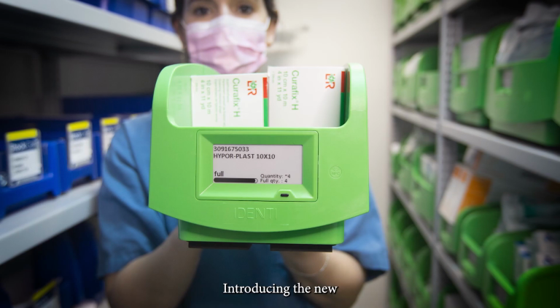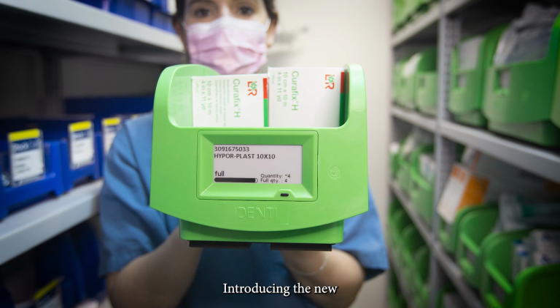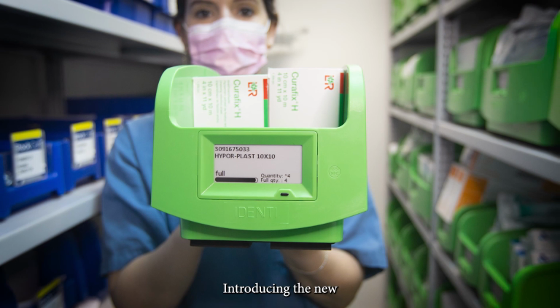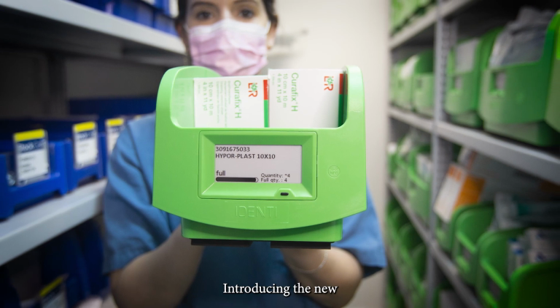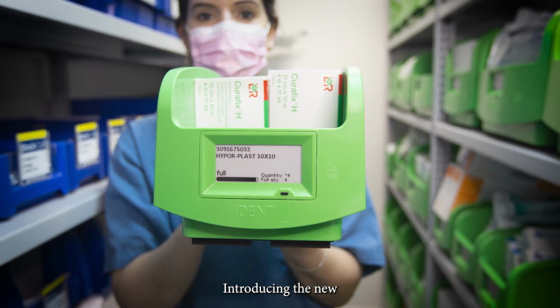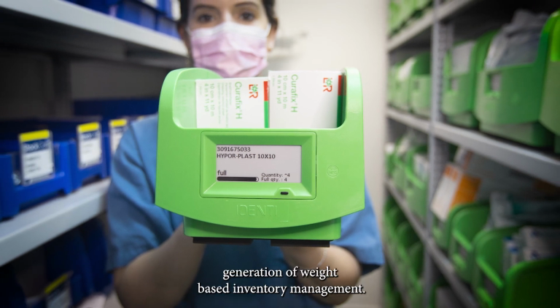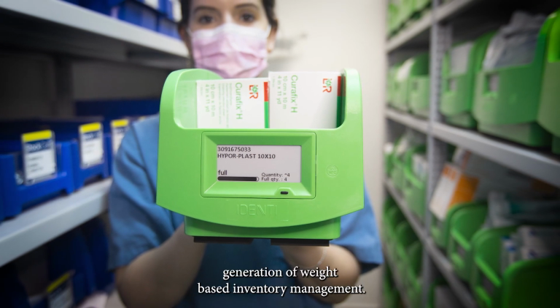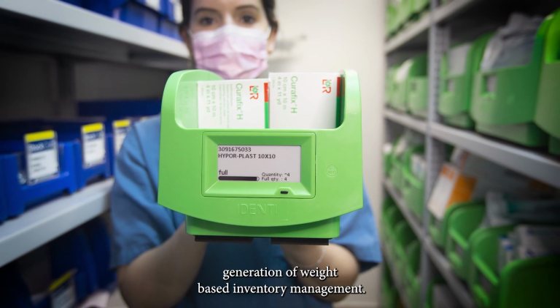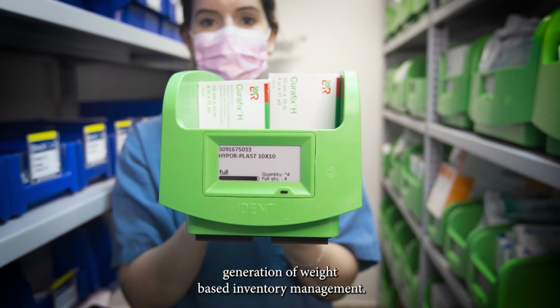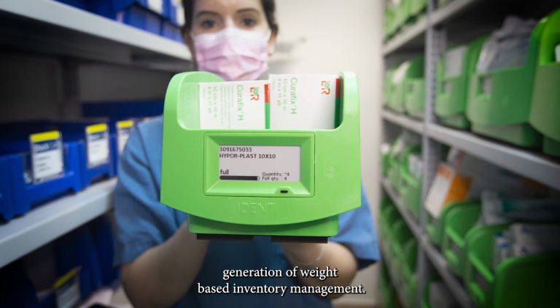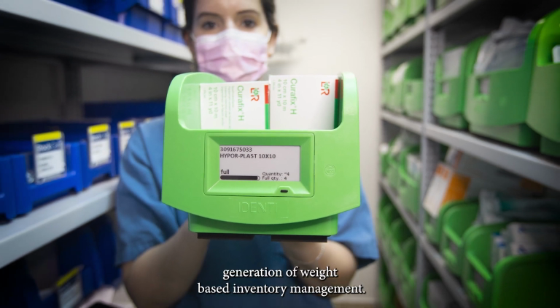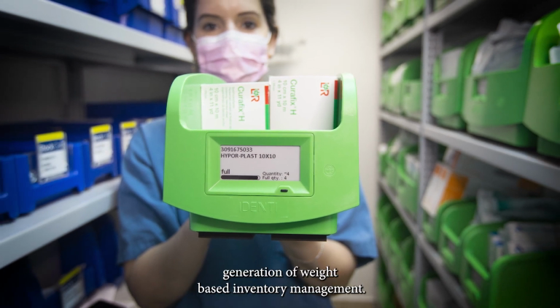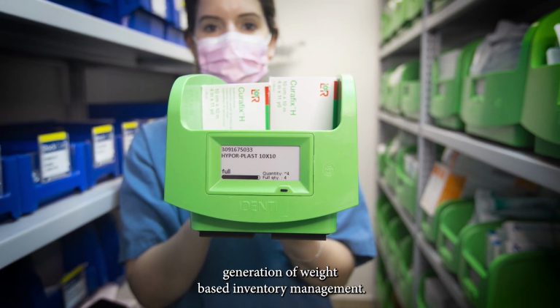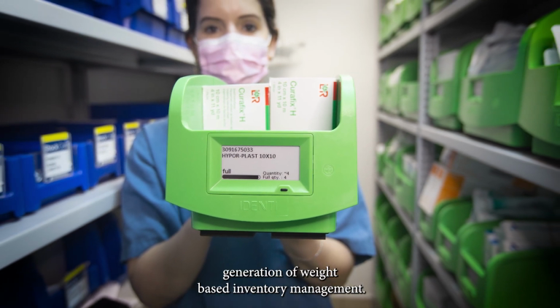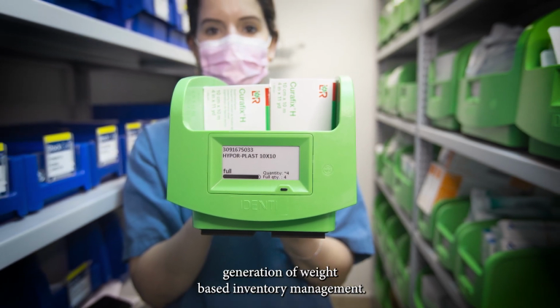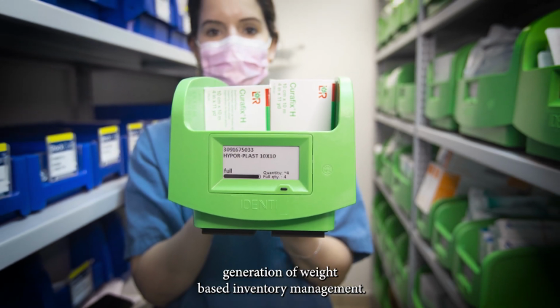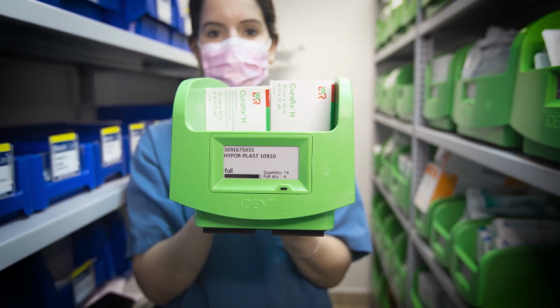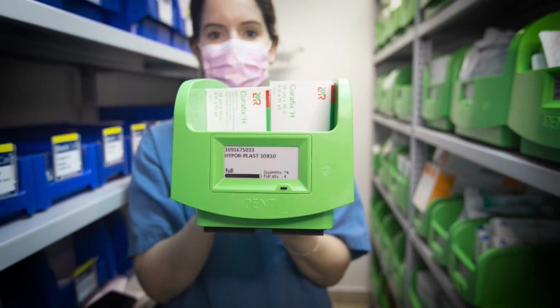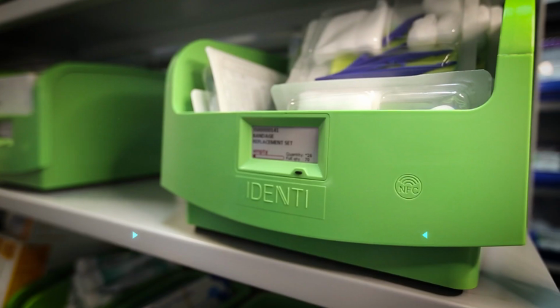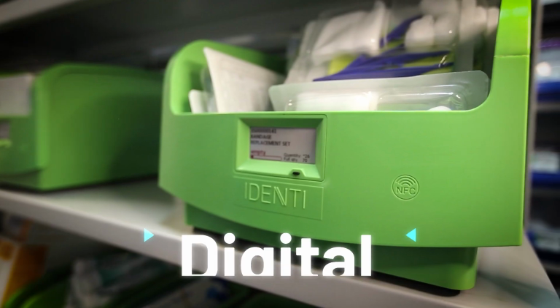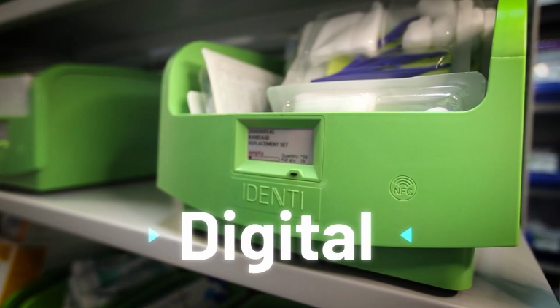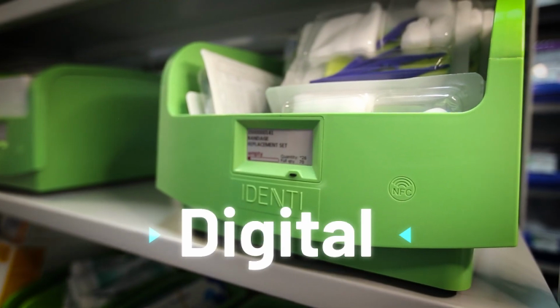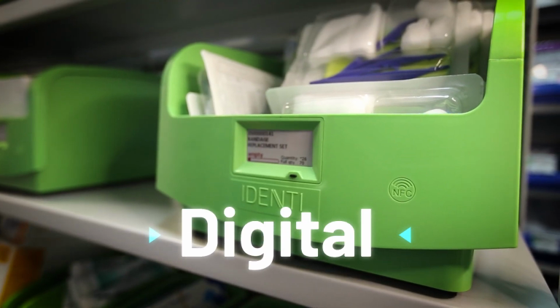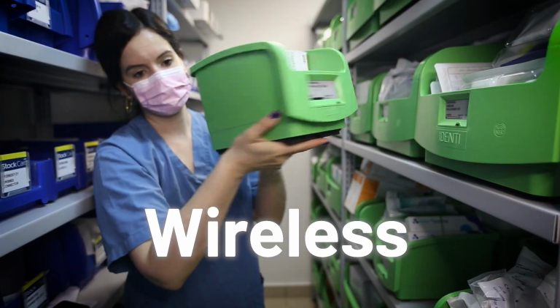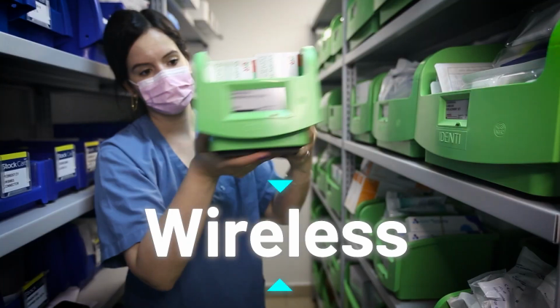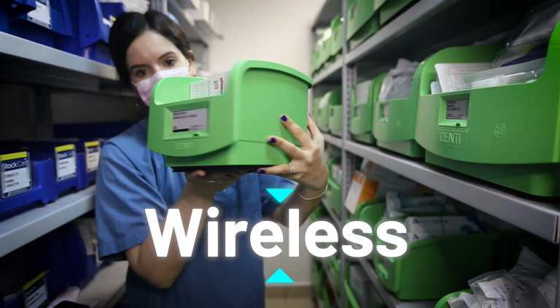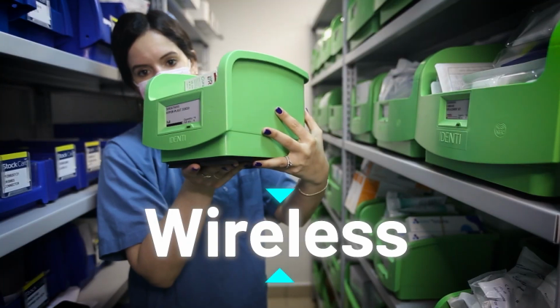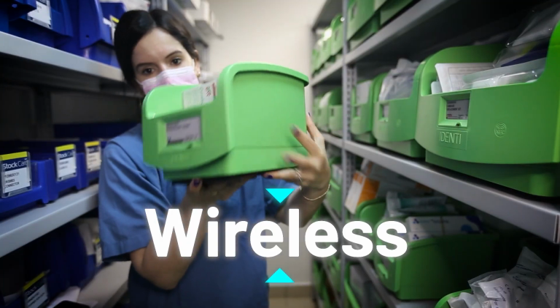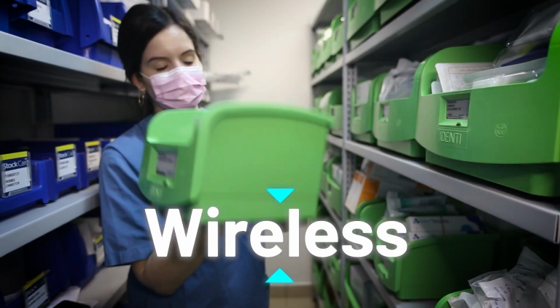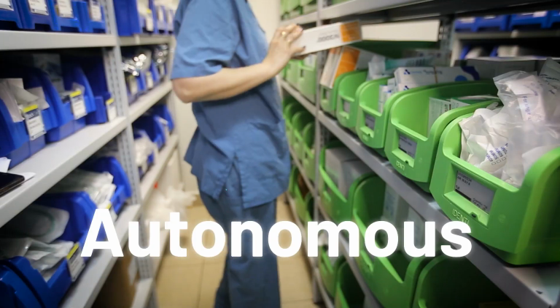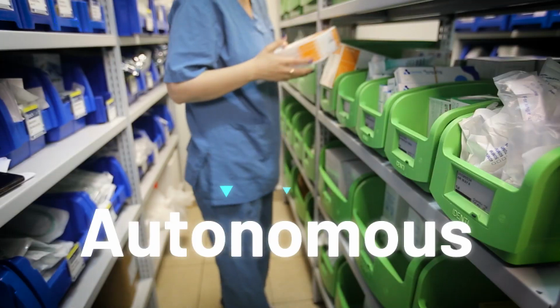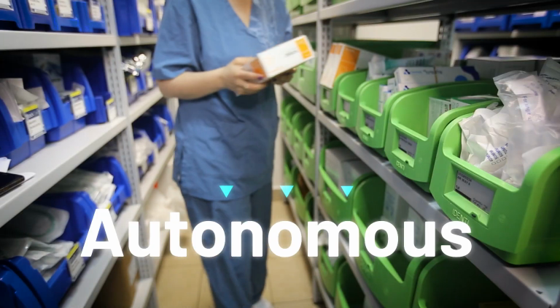Introducing the new generation of weight-based inventory management. Digital. Wireless. Autonomous.